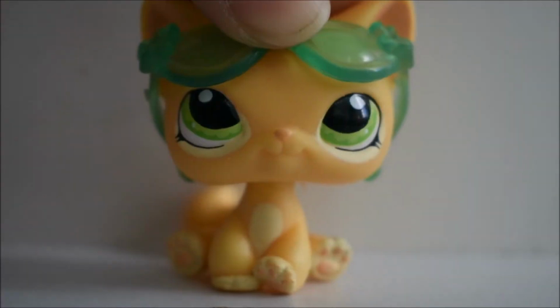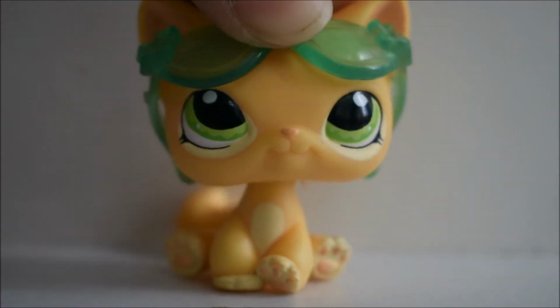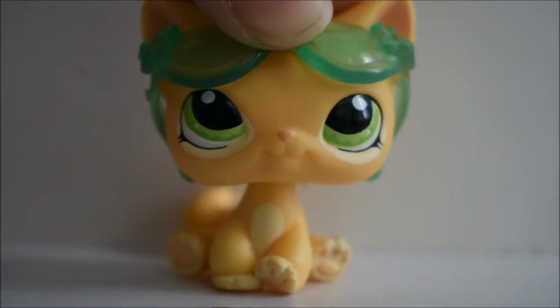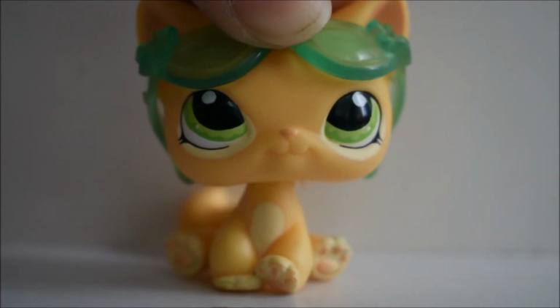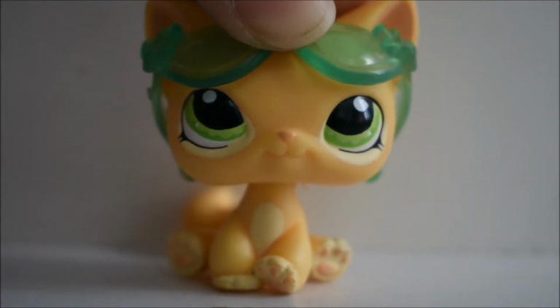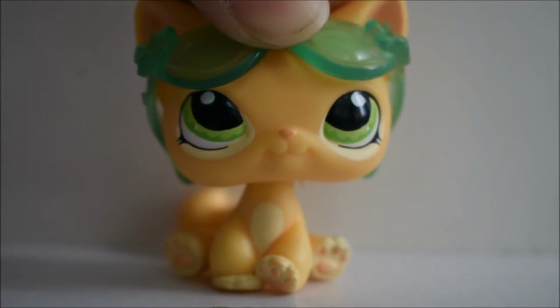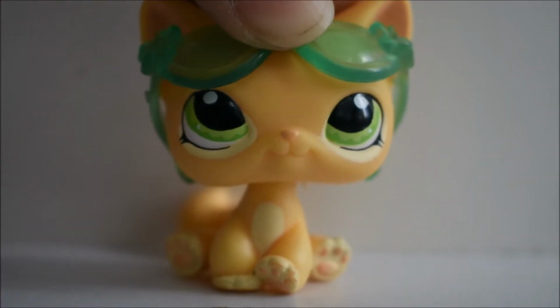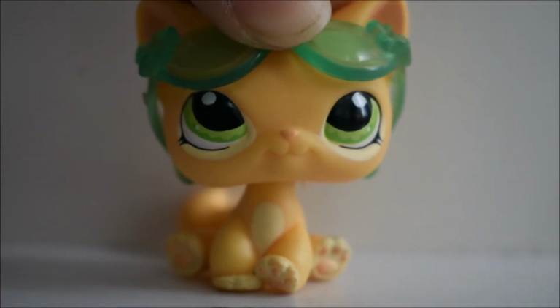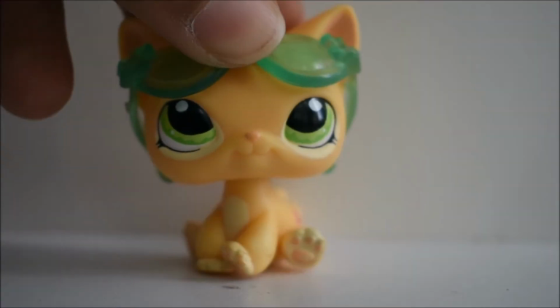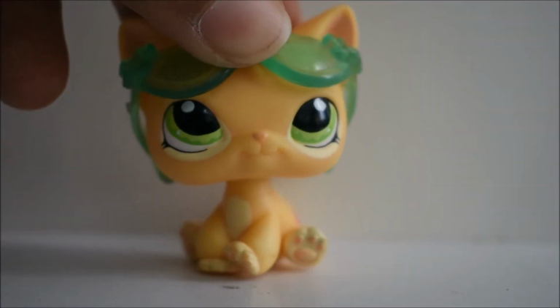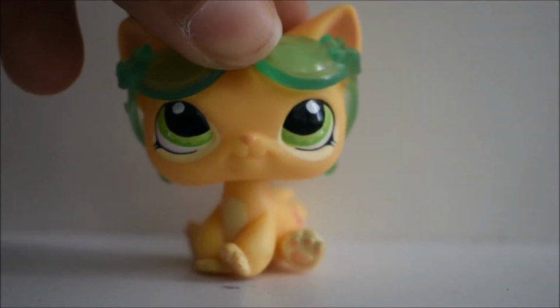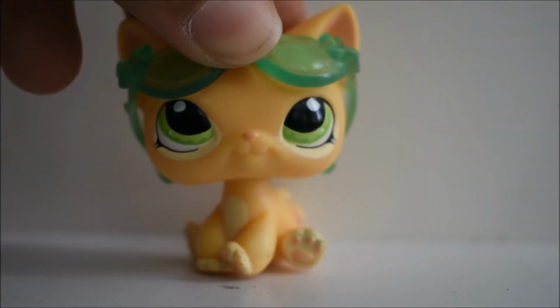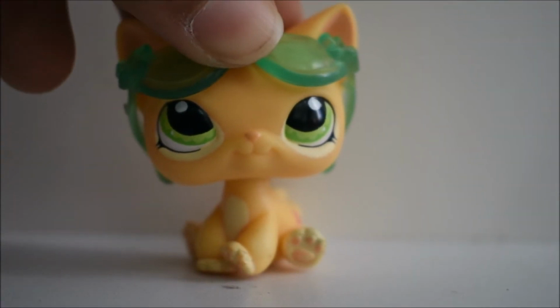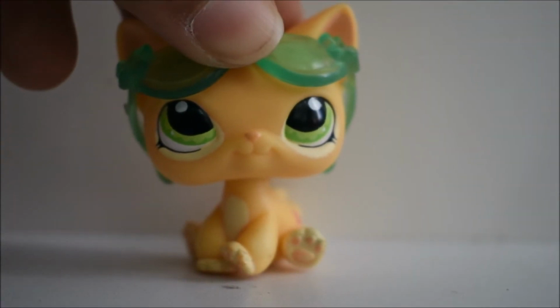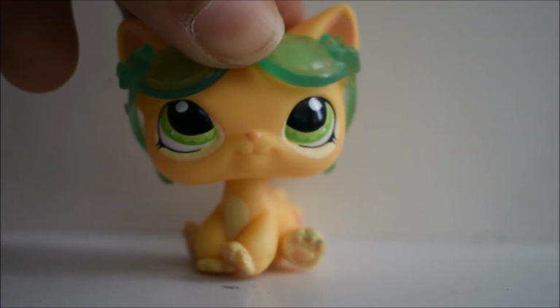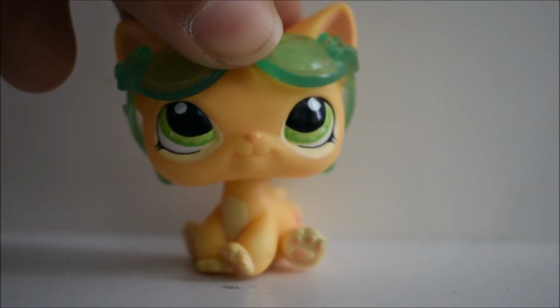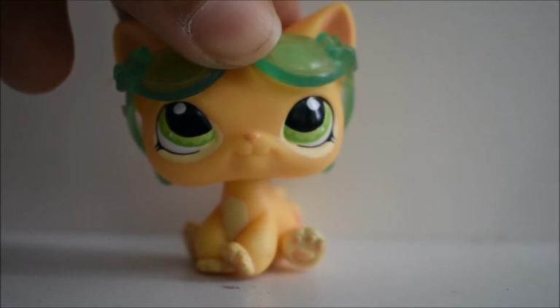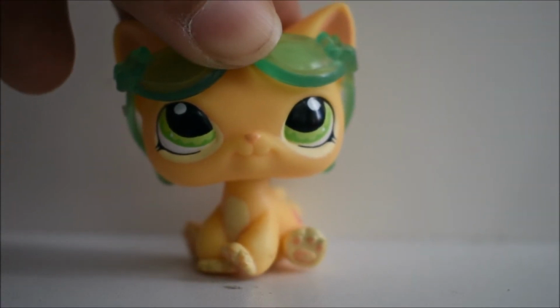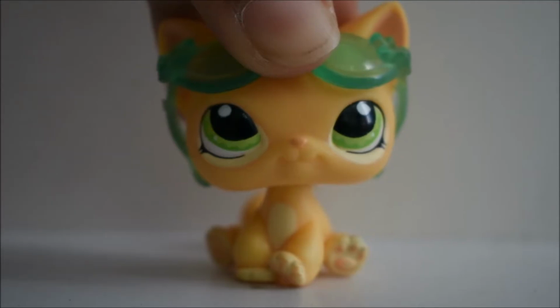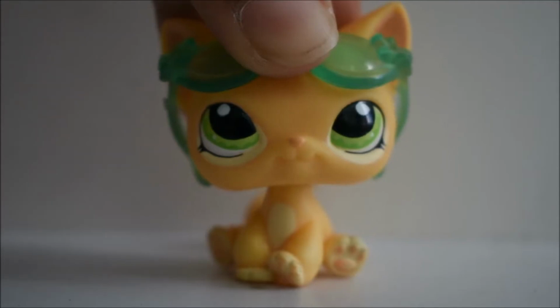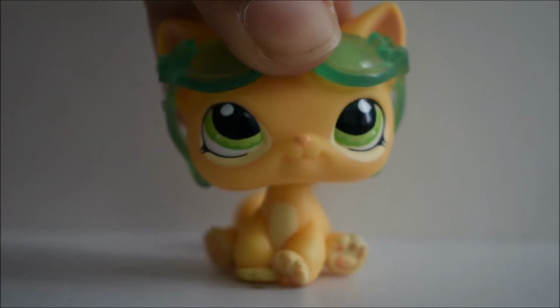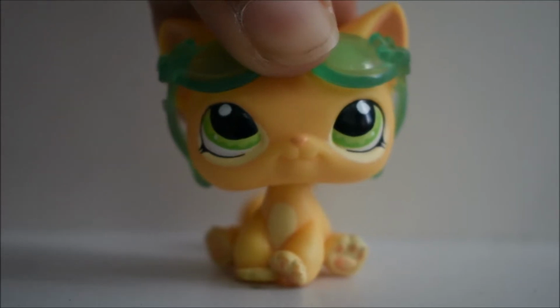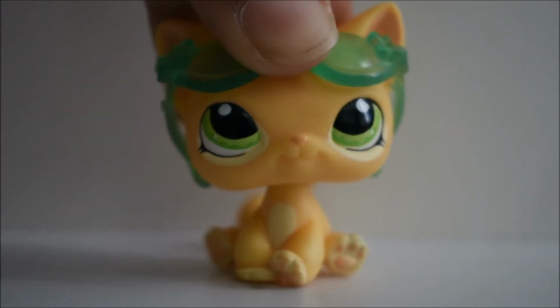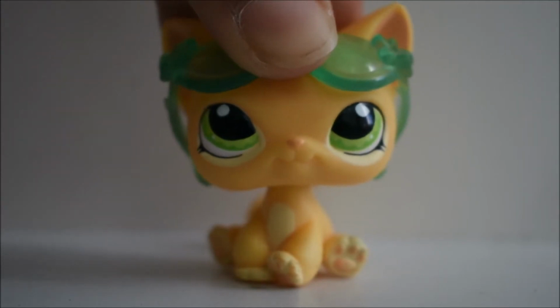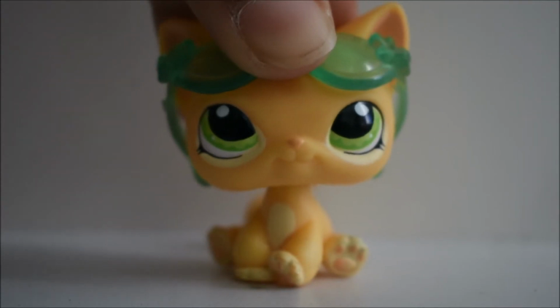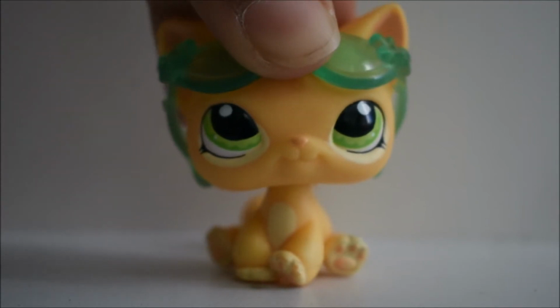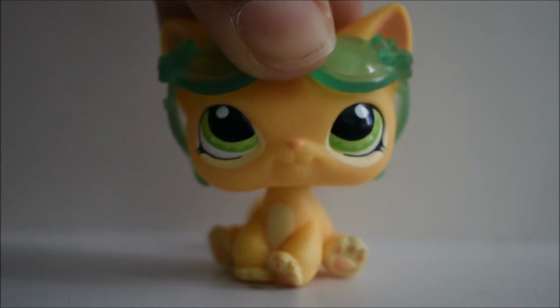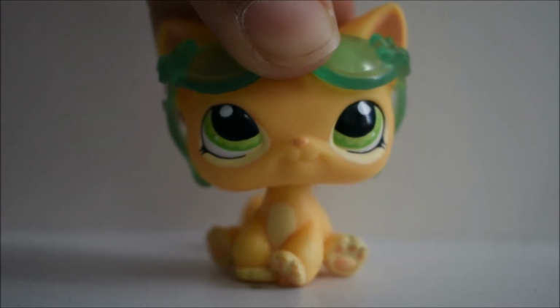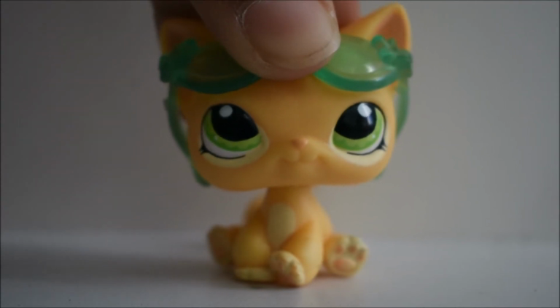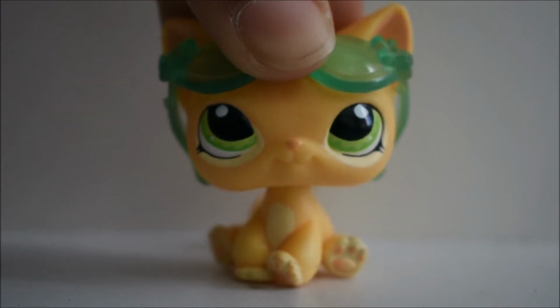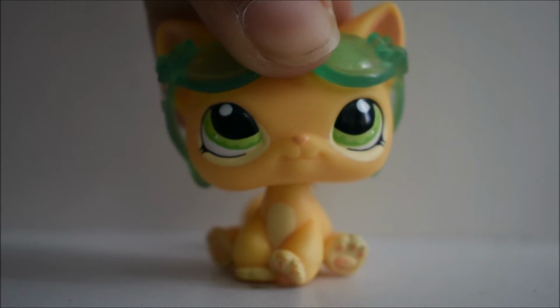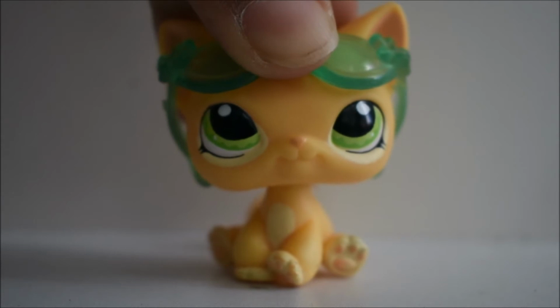So that's the story! Crazy, right? Now I'm going to show you guys the LPS I got, so let's go!